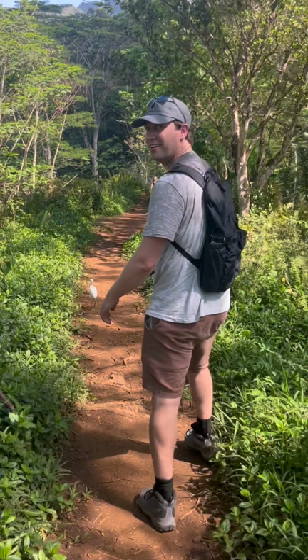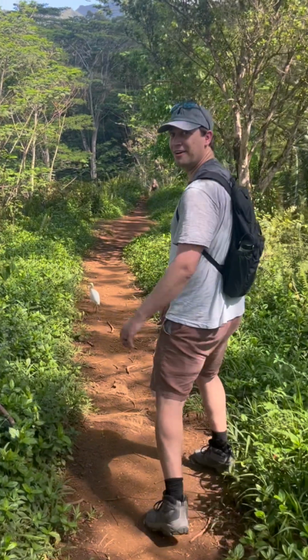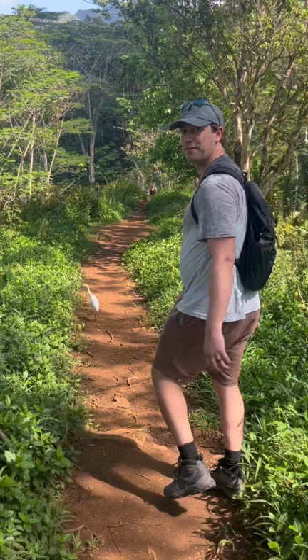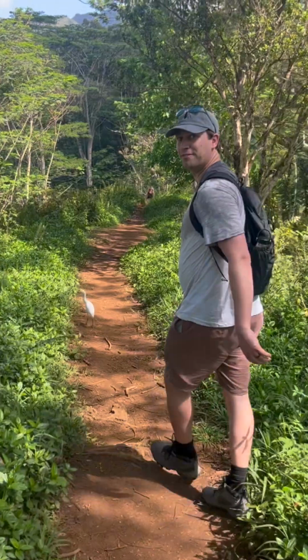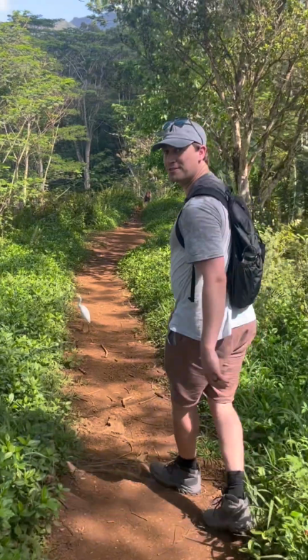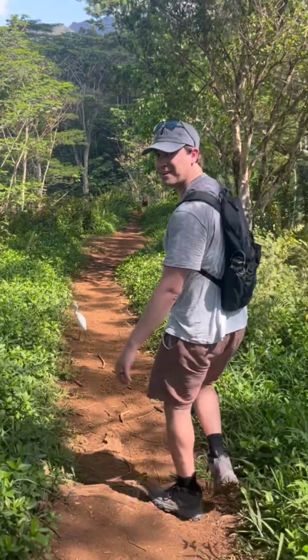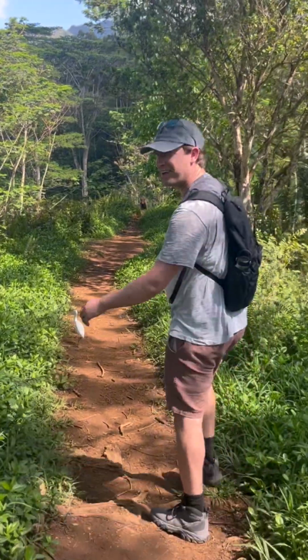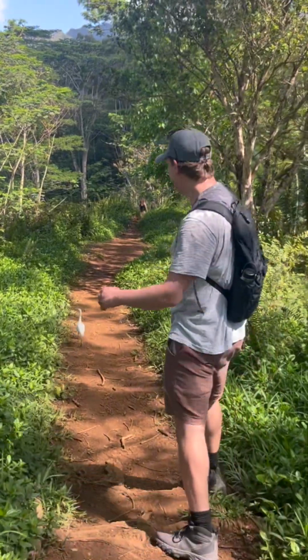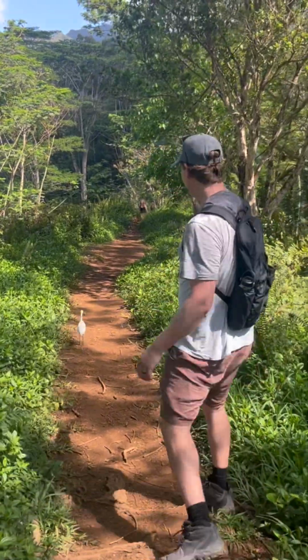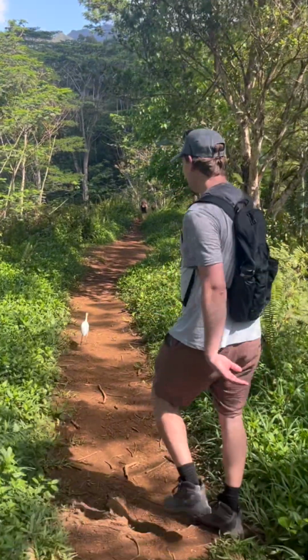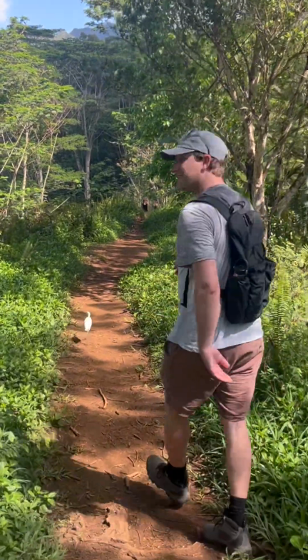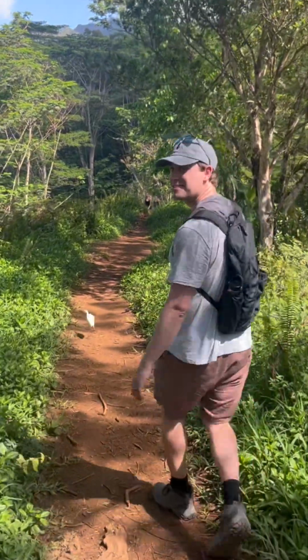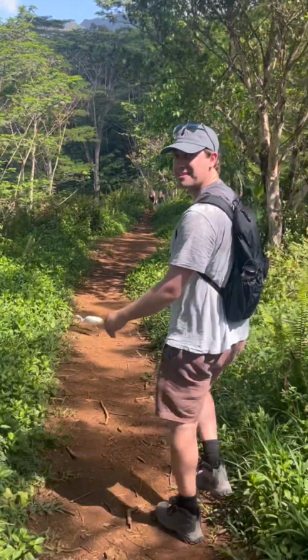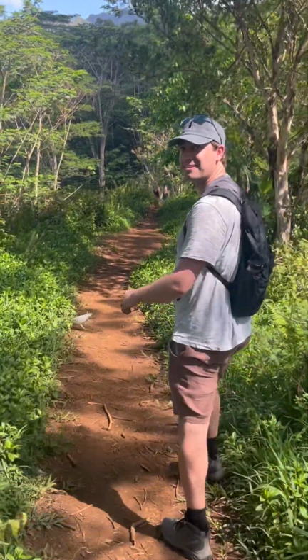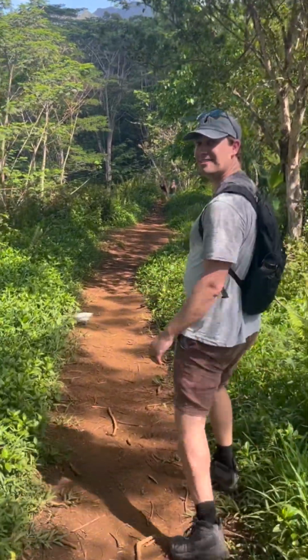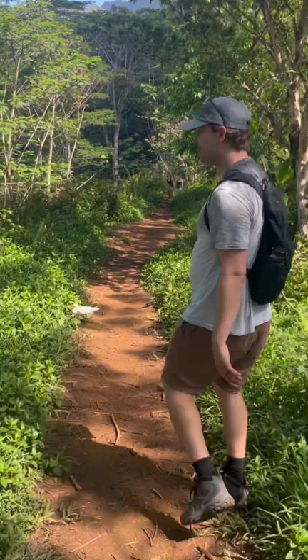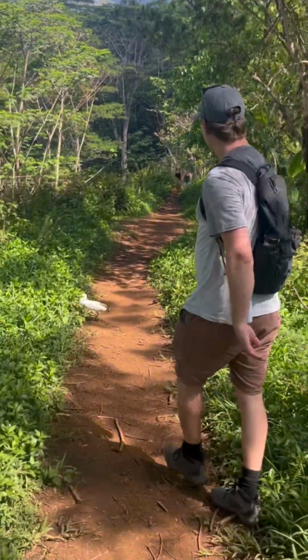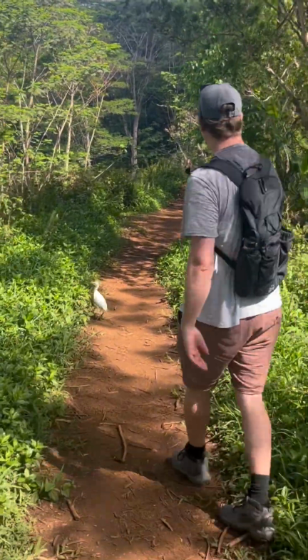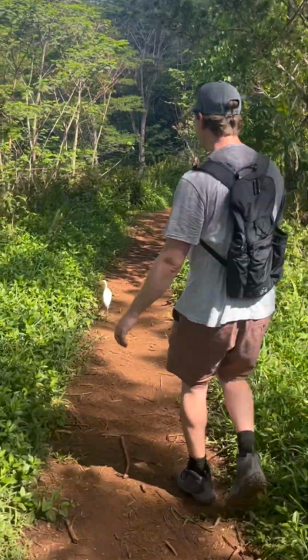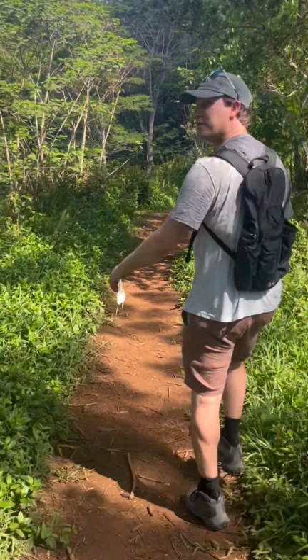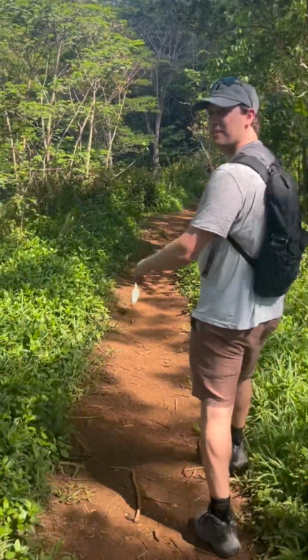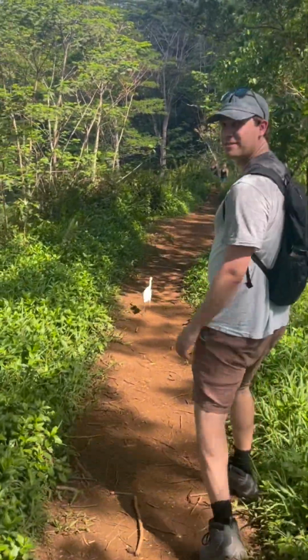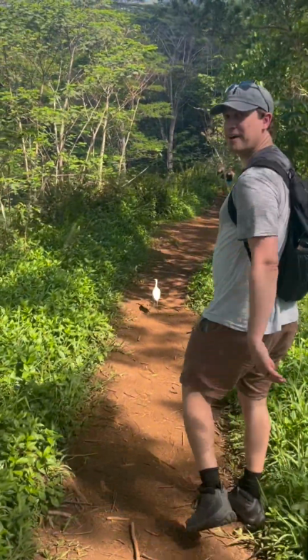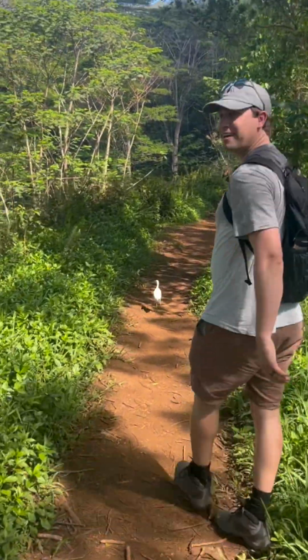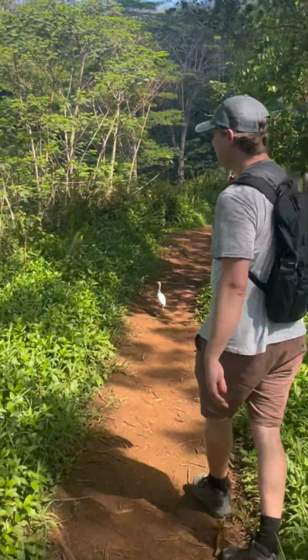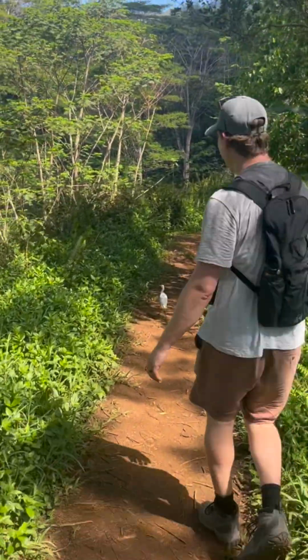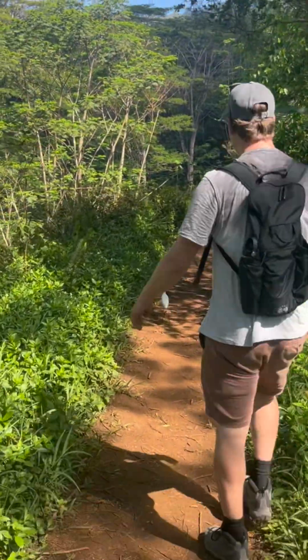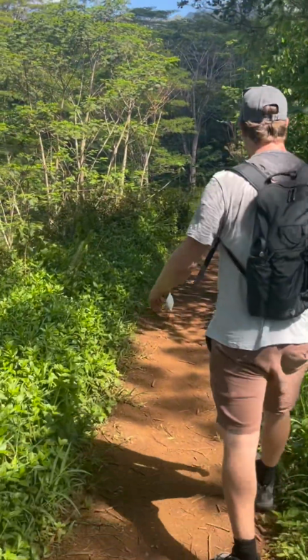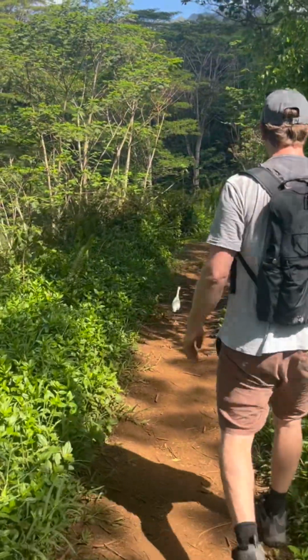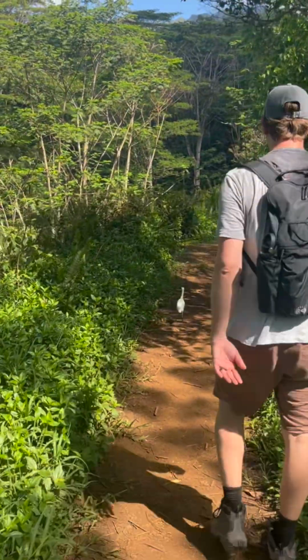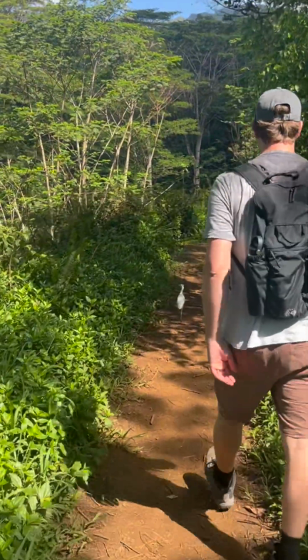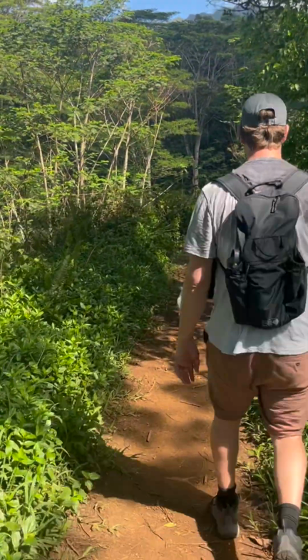We have a tour guide. This is Douglas, and he's showing us the way. Lead the way, Douglas.